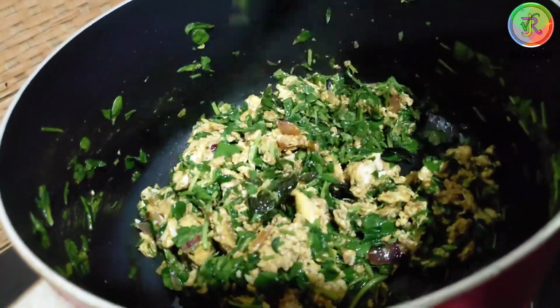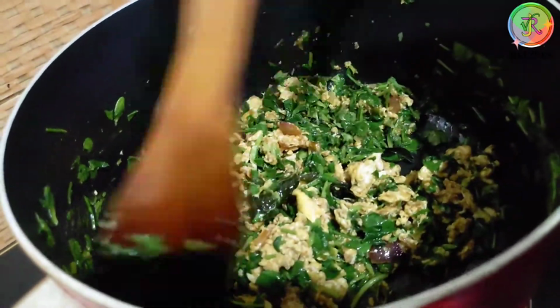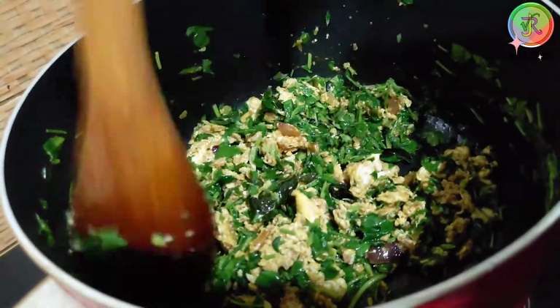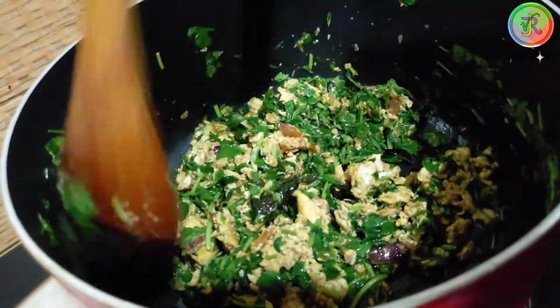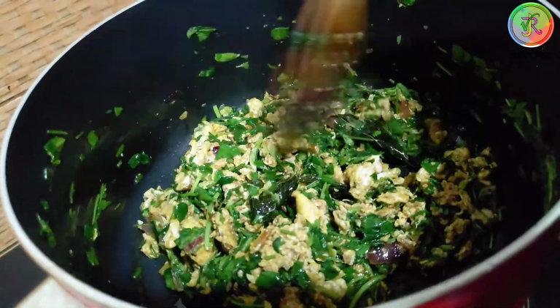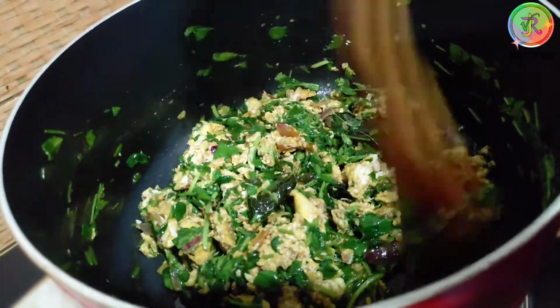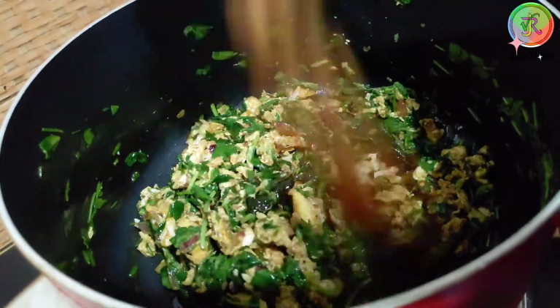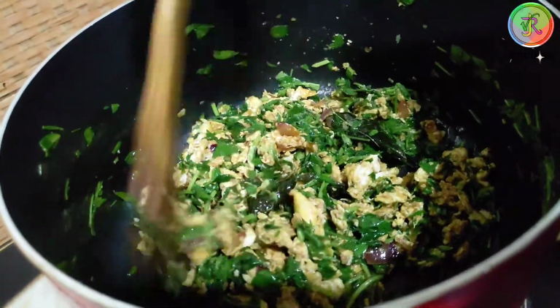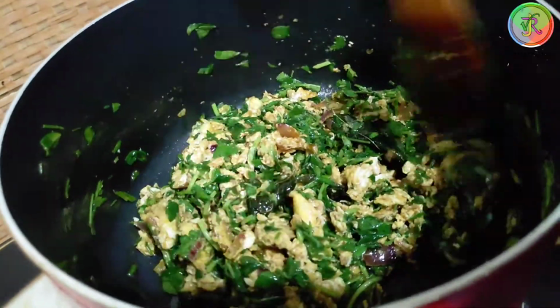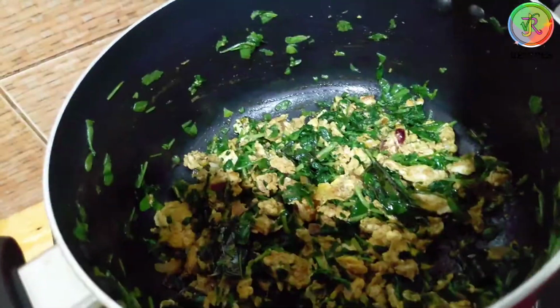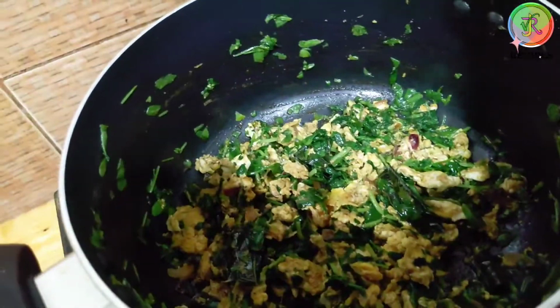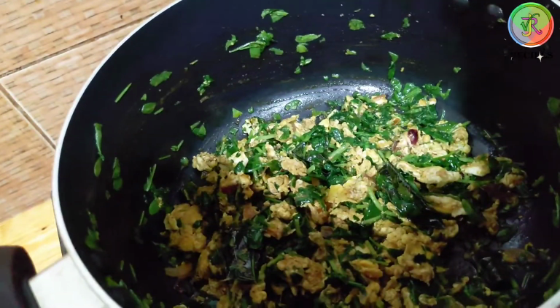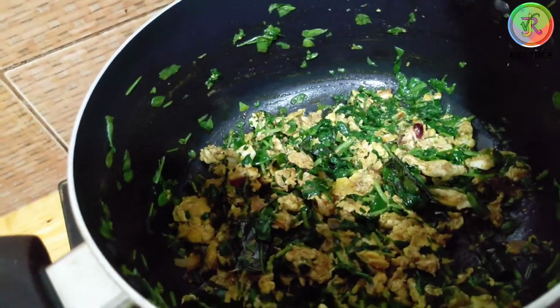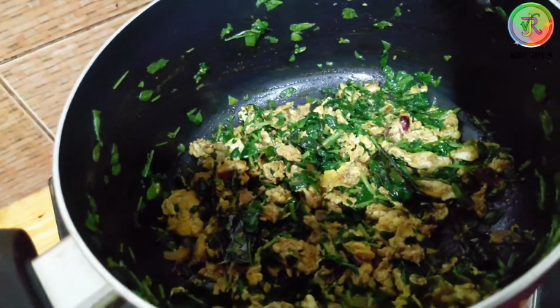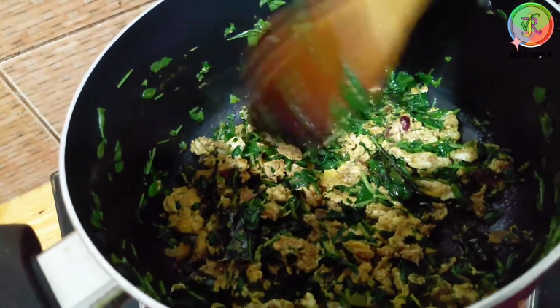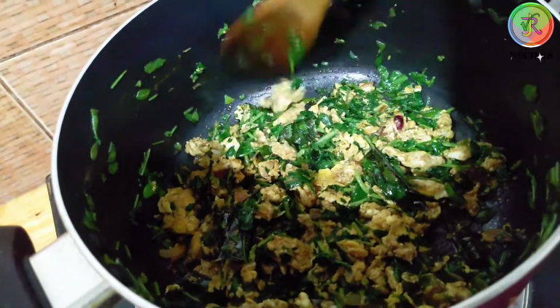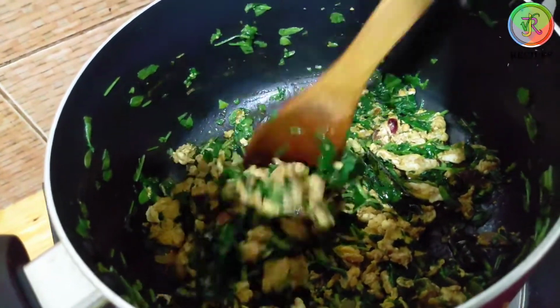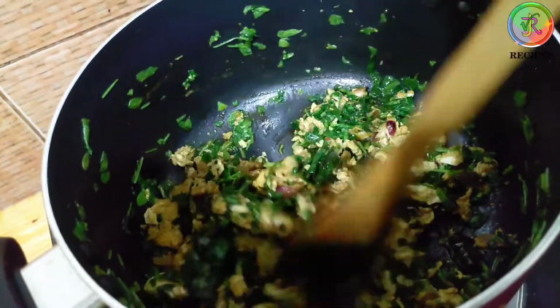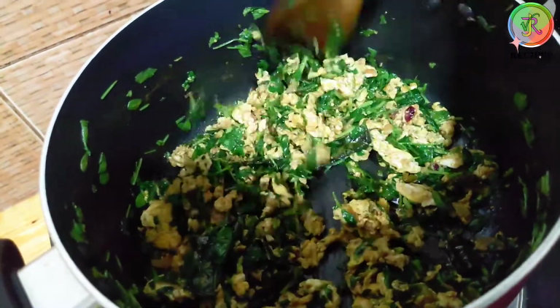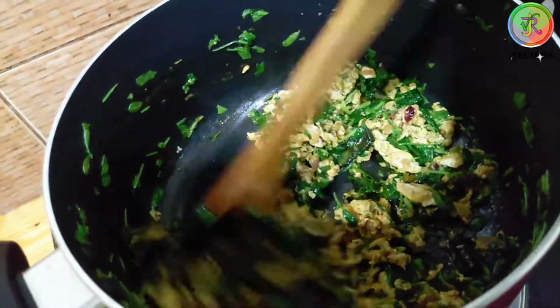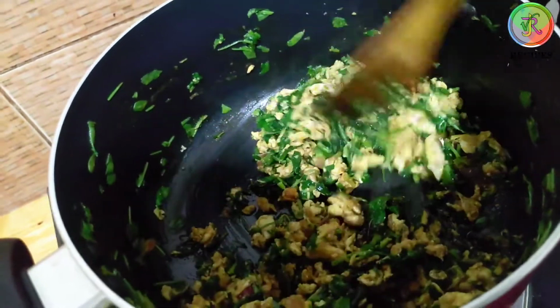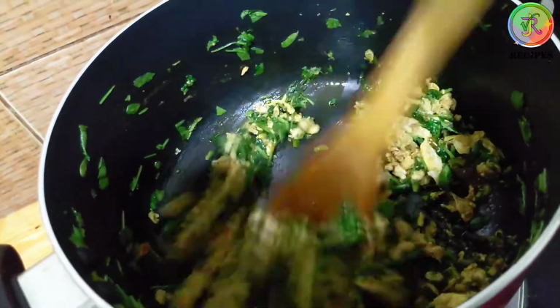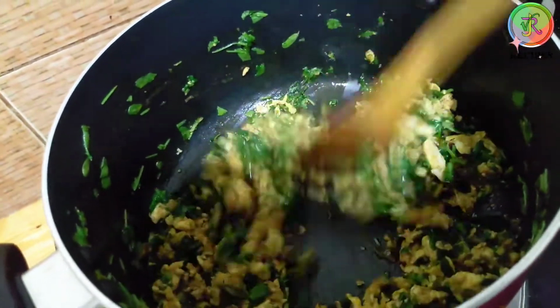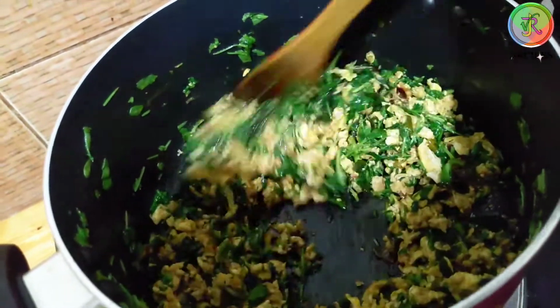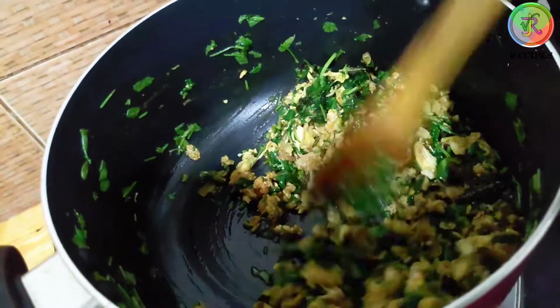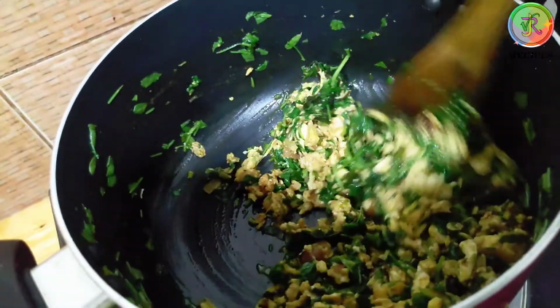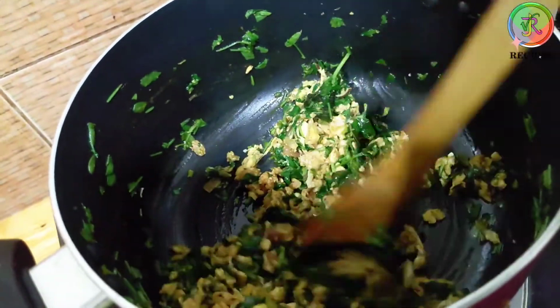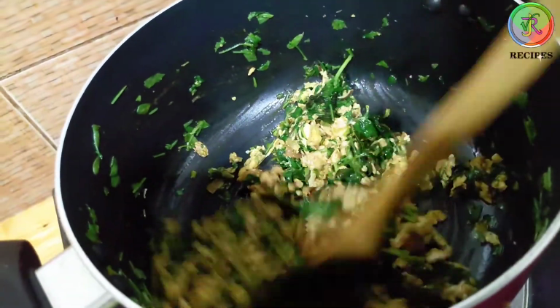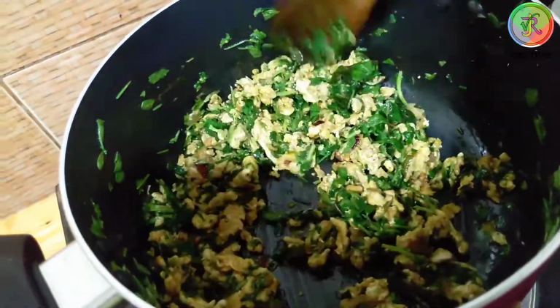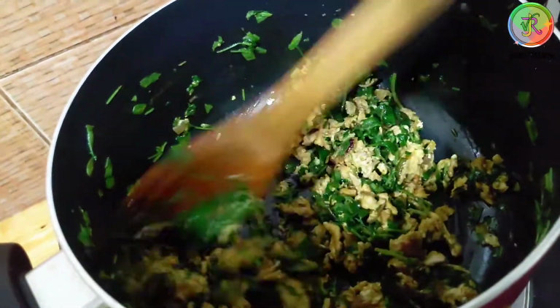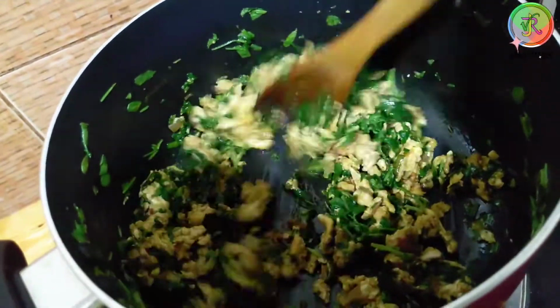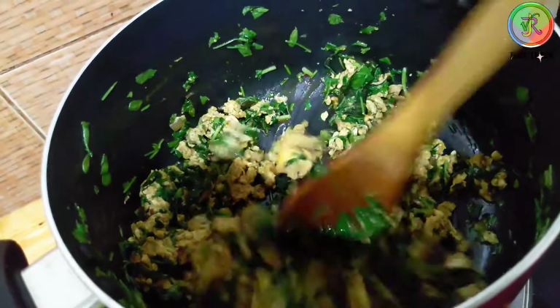We will make a lot of taste. We will make a recipe for you. Please comment.